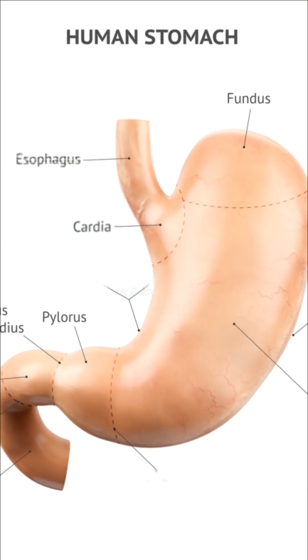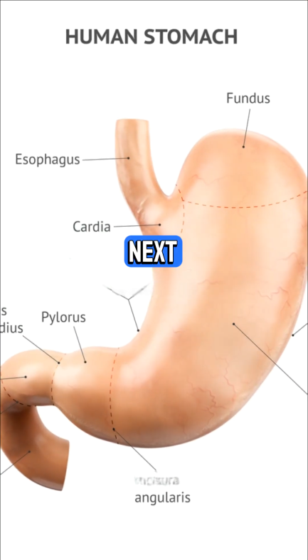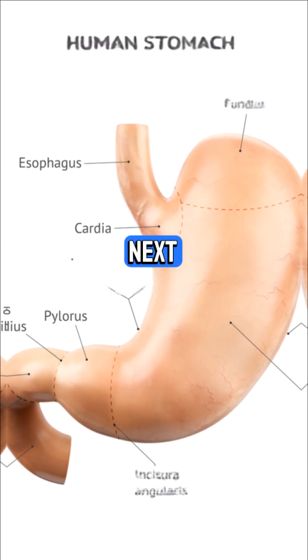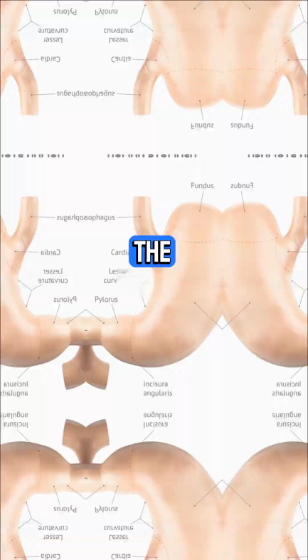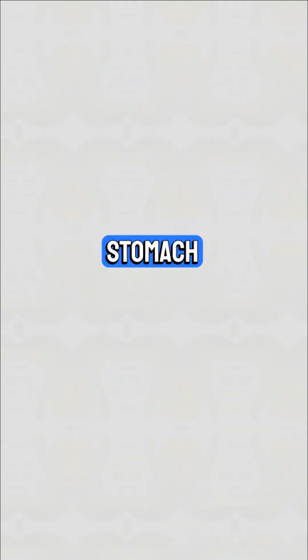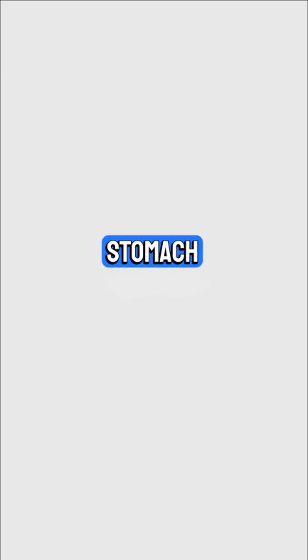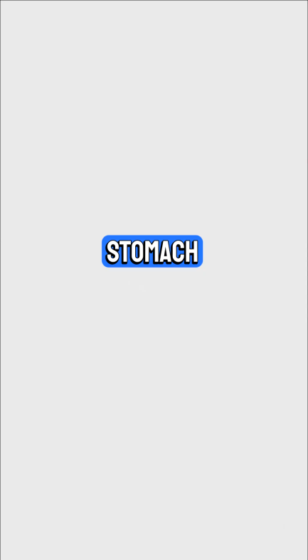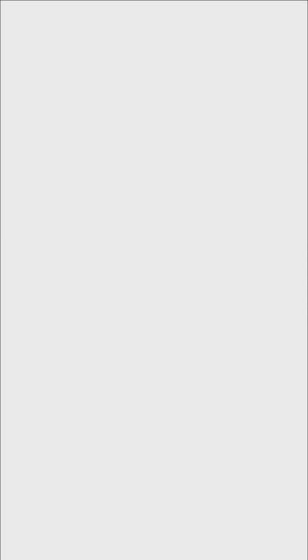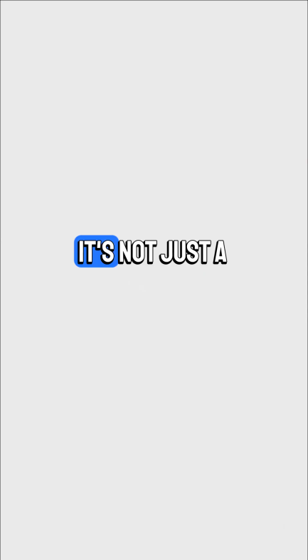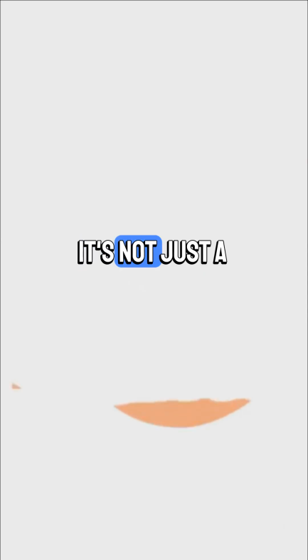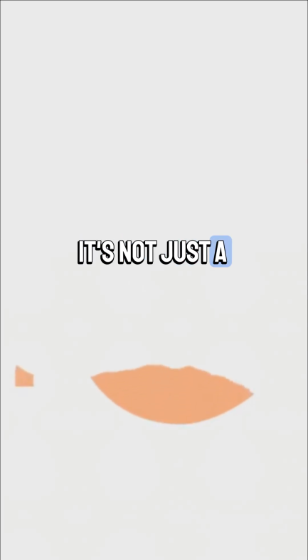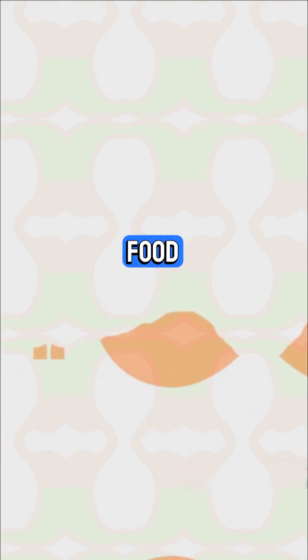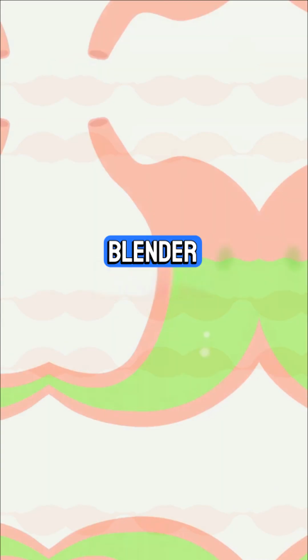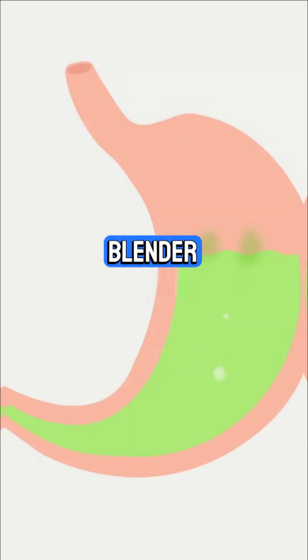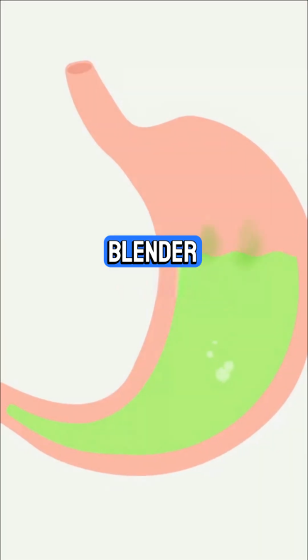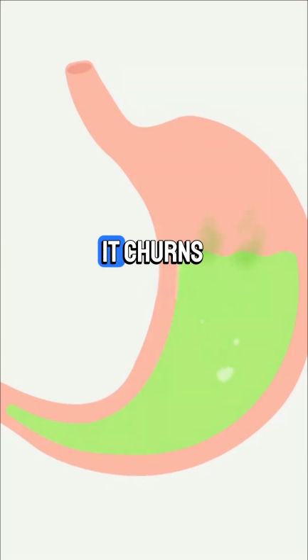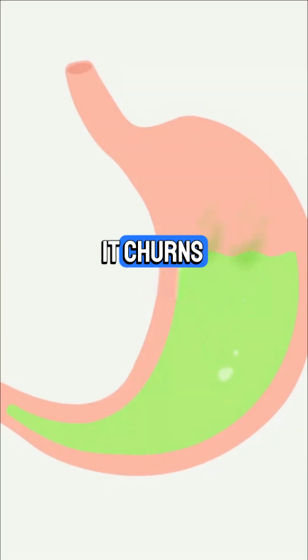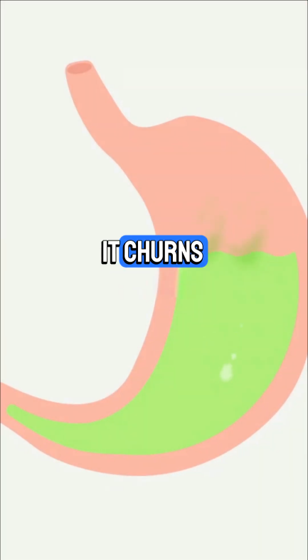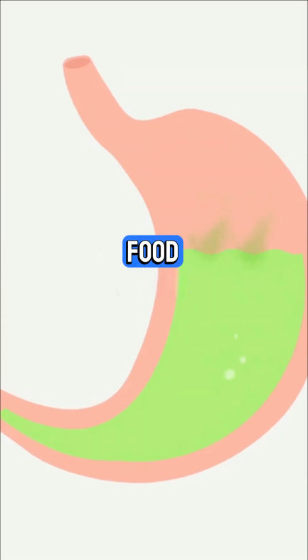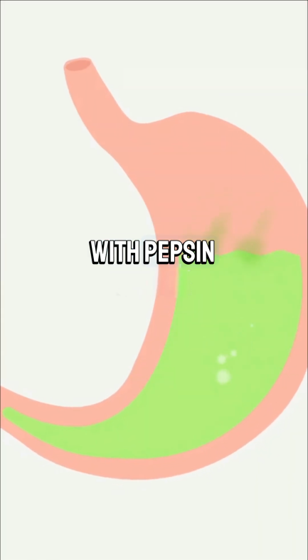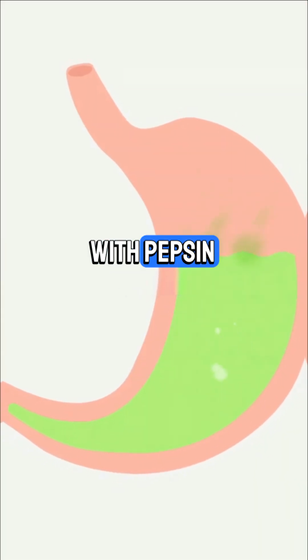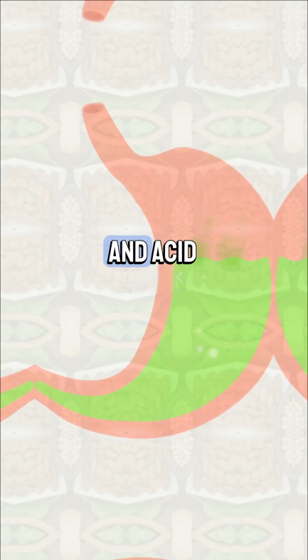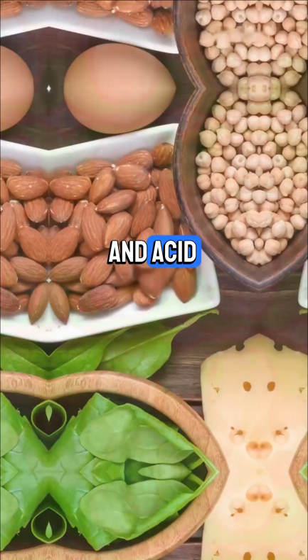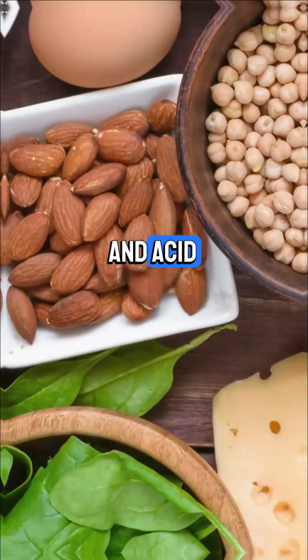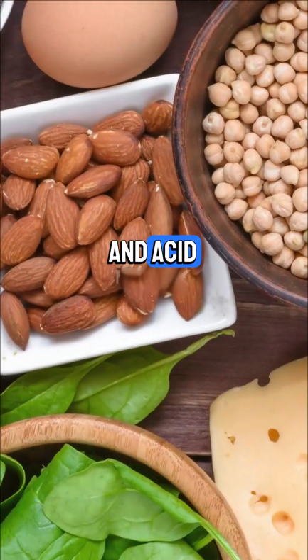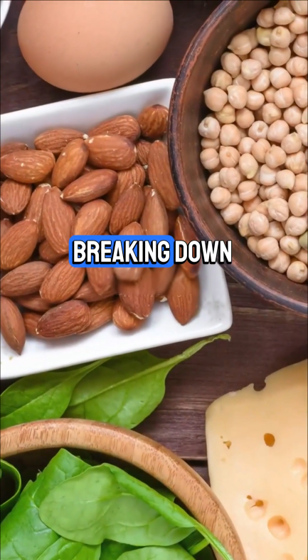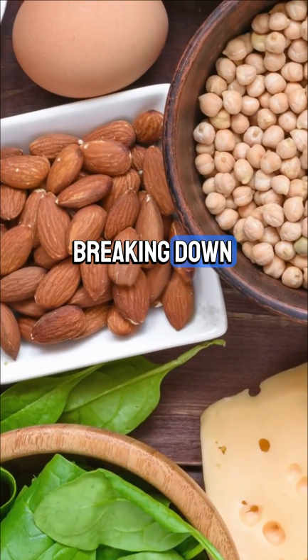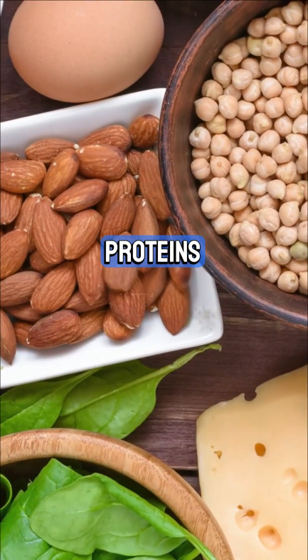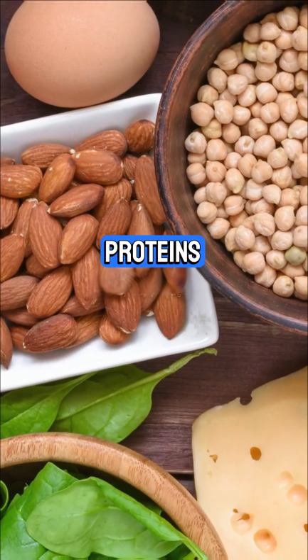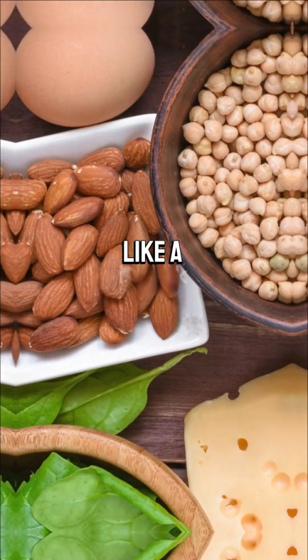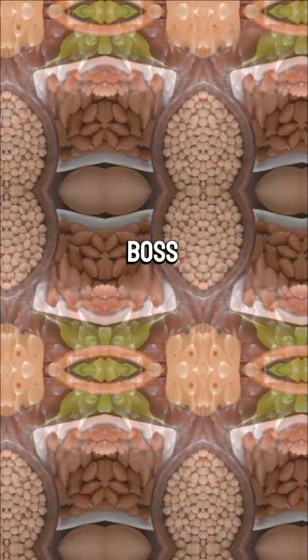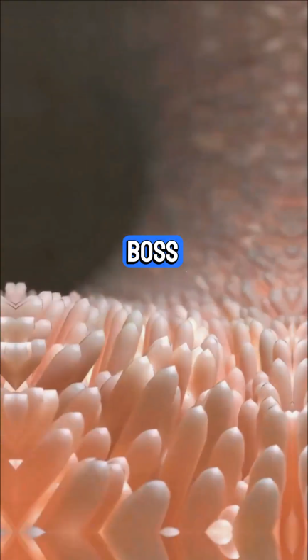Next, the stomach. It's not just a food blender — it churns food with pepsin and acid, breaking down proteins like a boss.